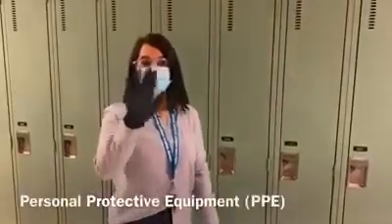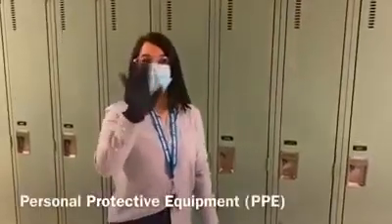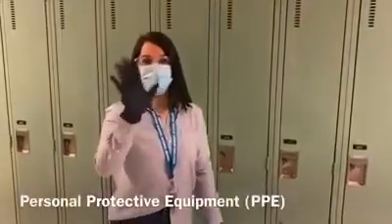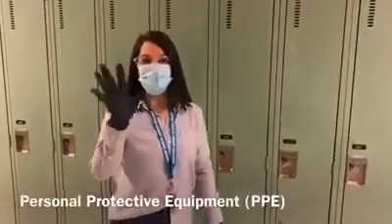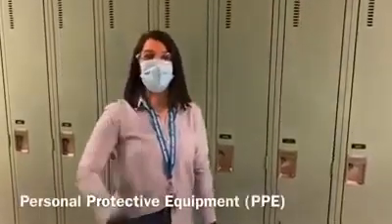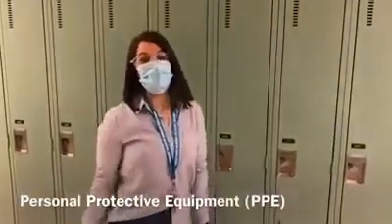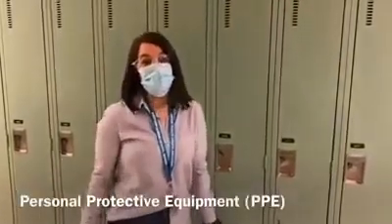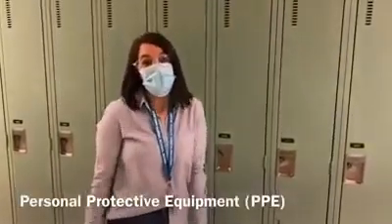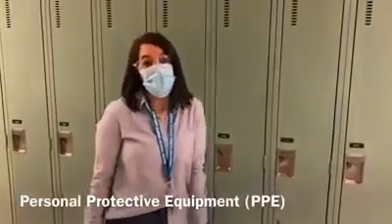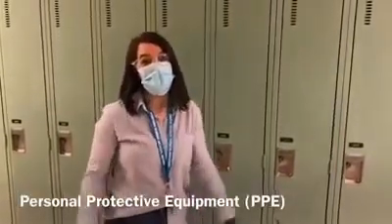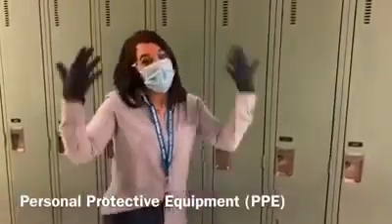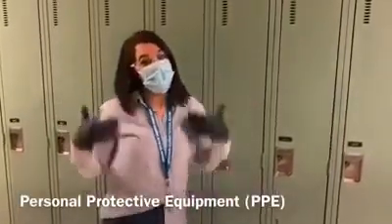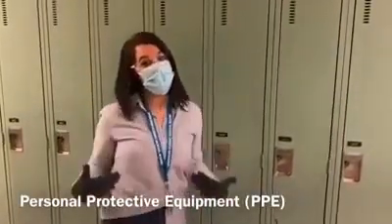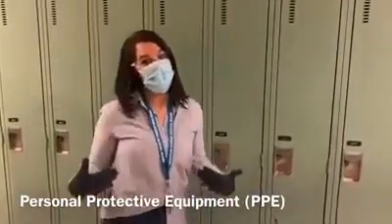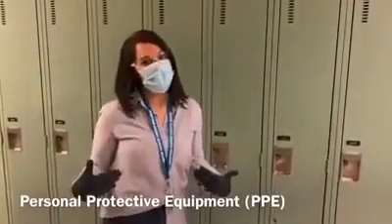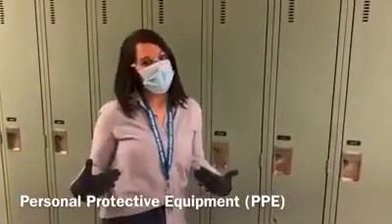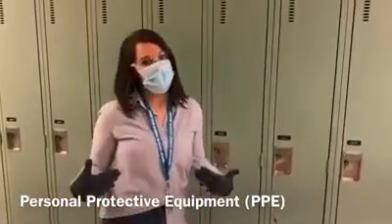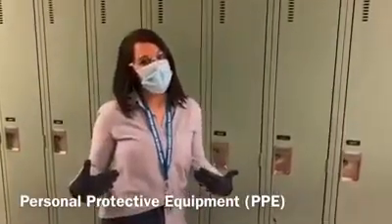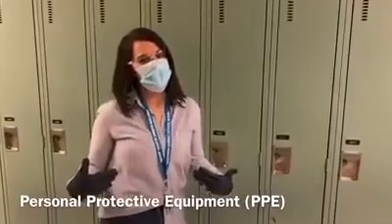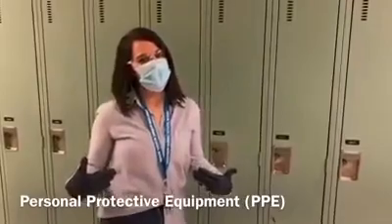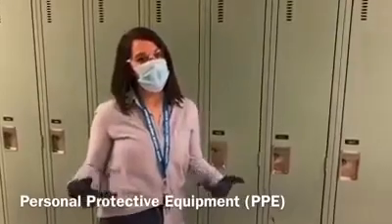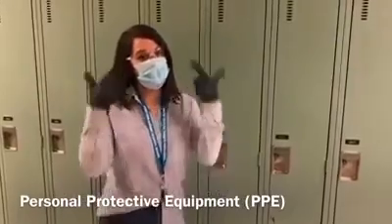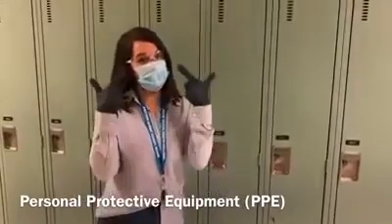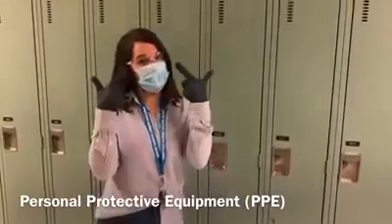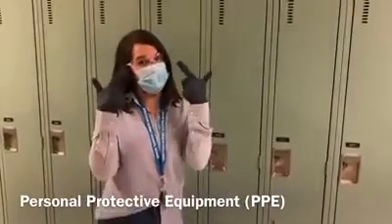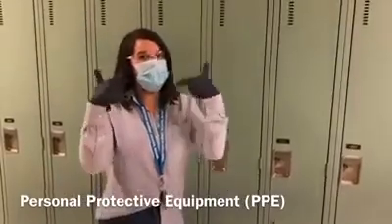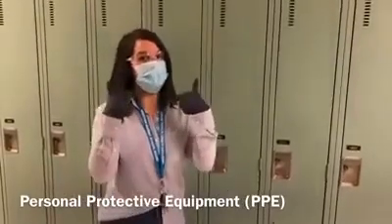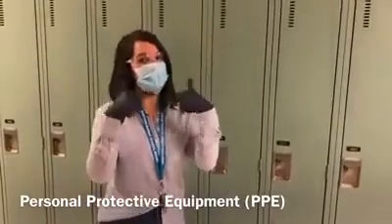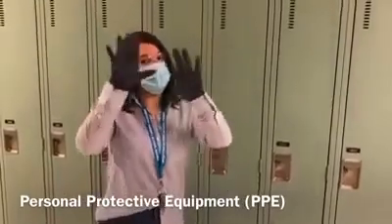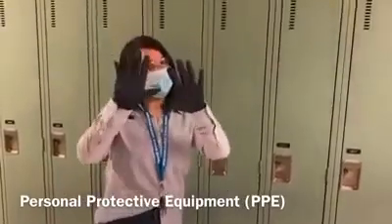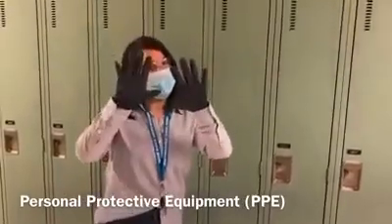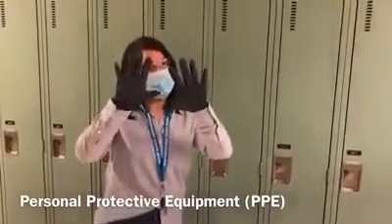Hi kids, don't be alarmed. This is what we're going to look like when you return back. We have goggles, masks, and gloves.